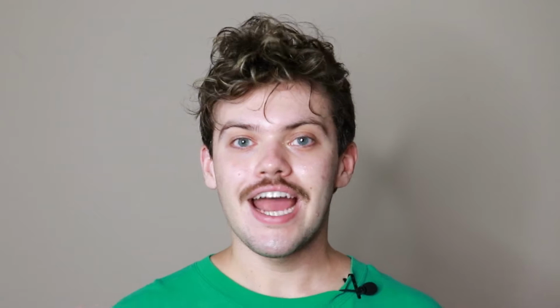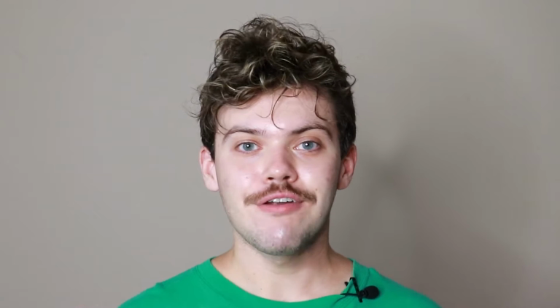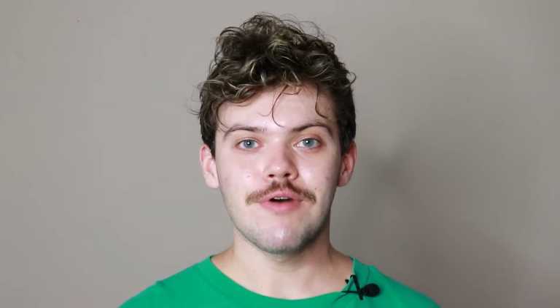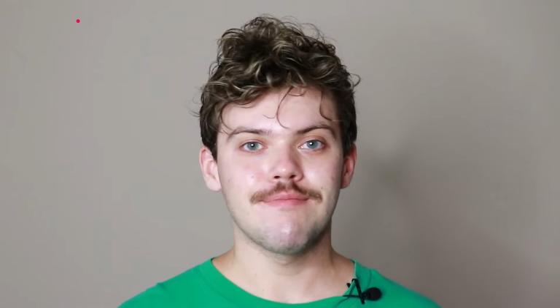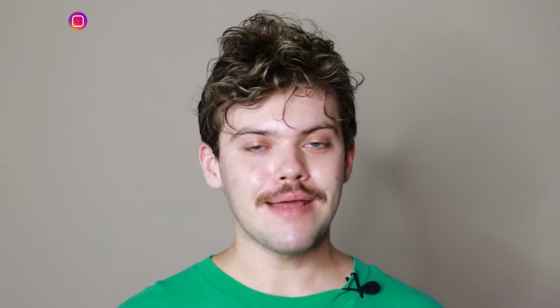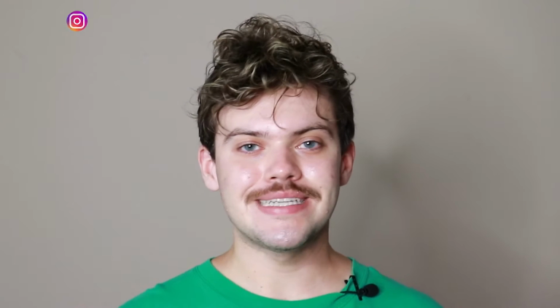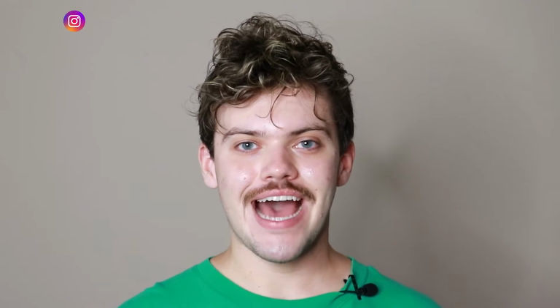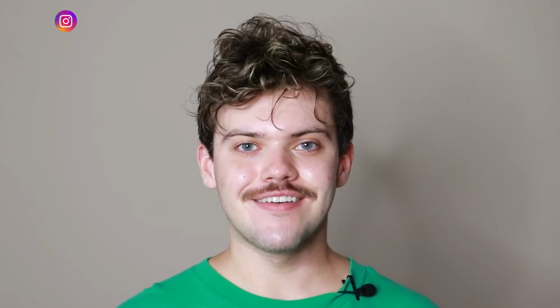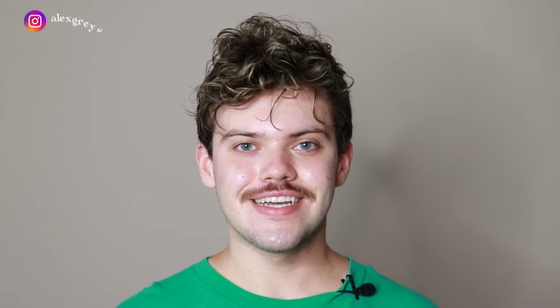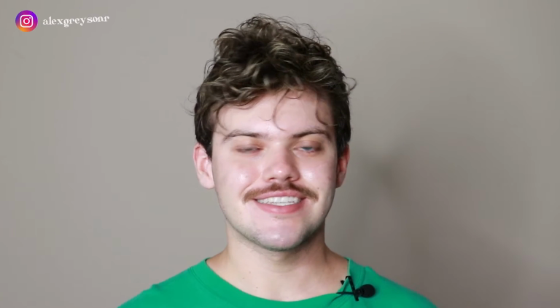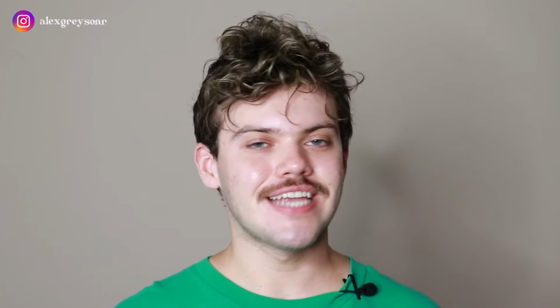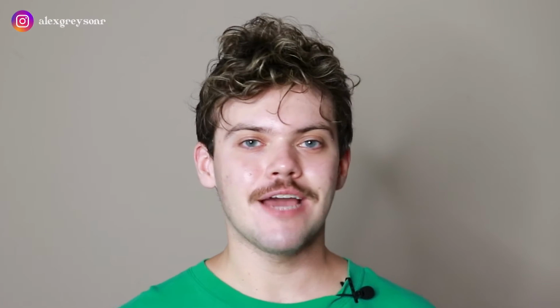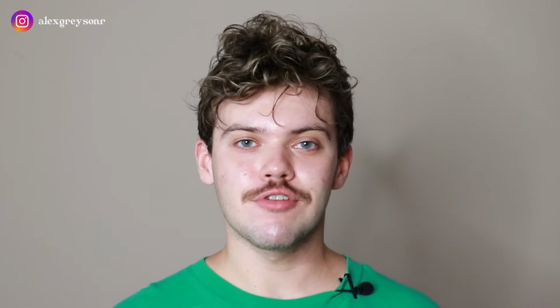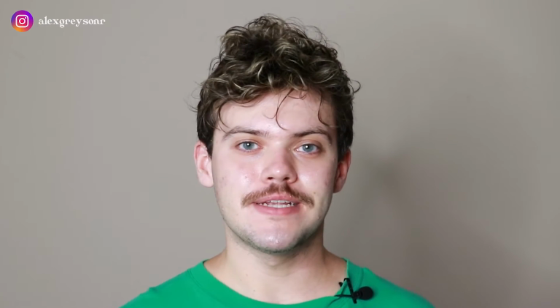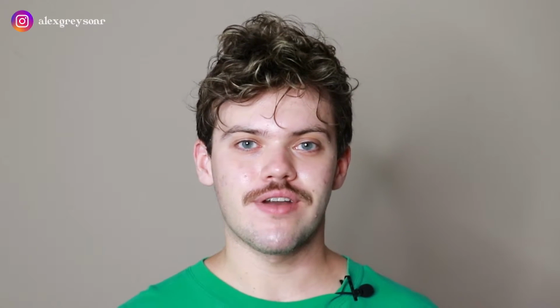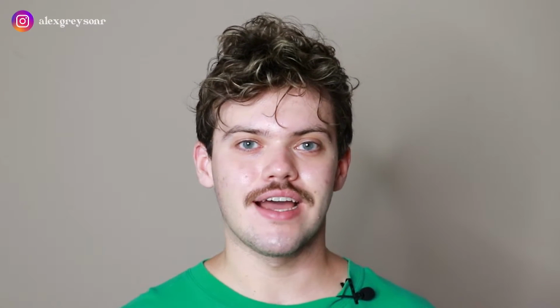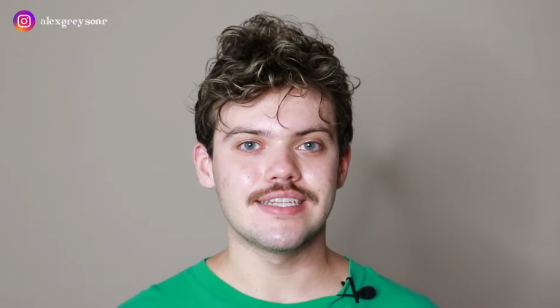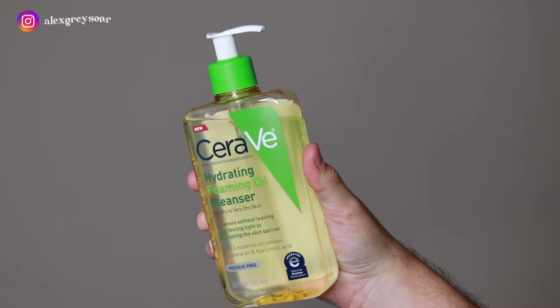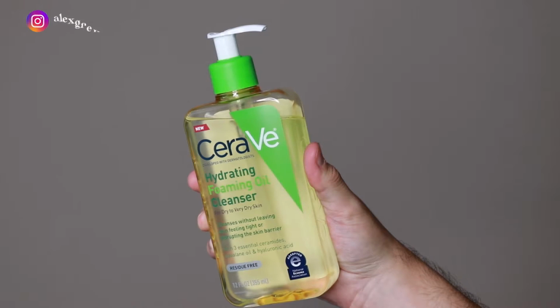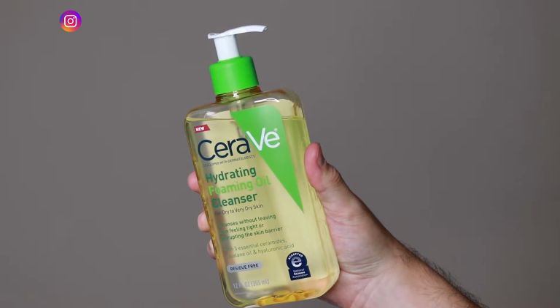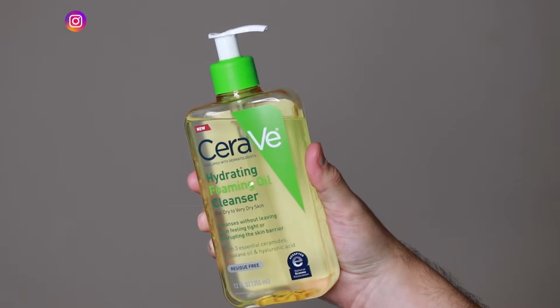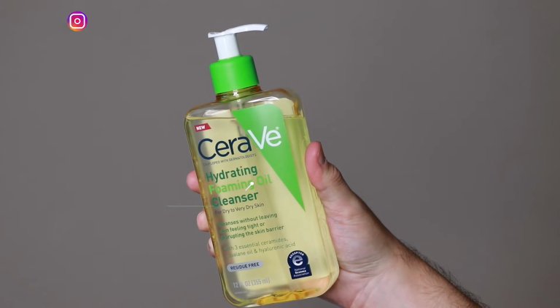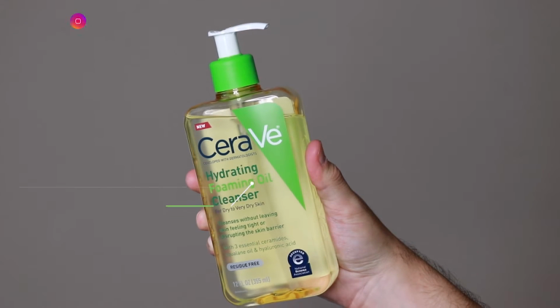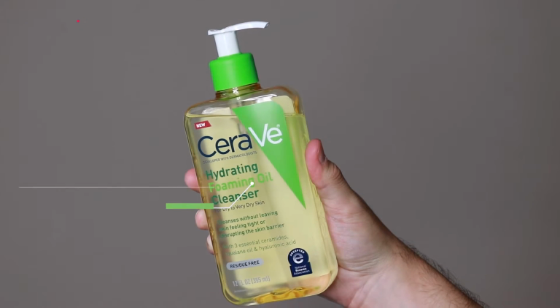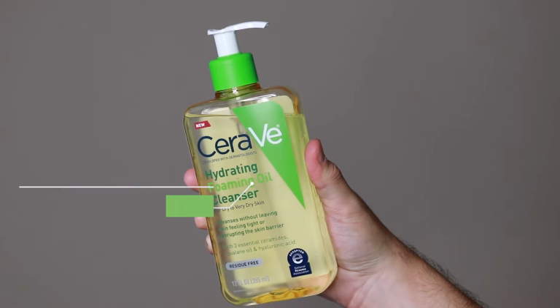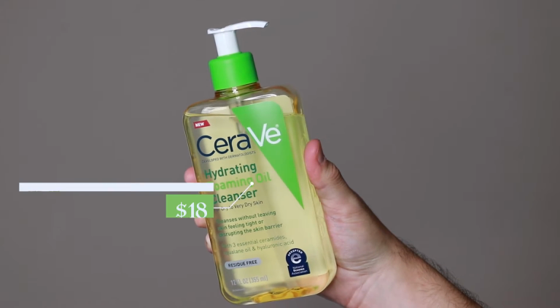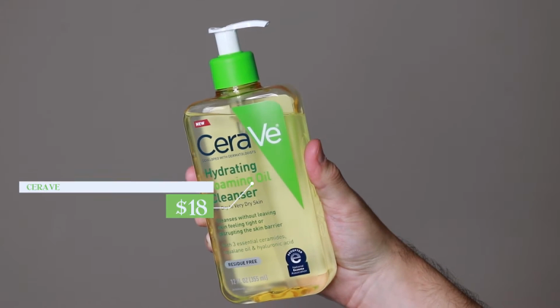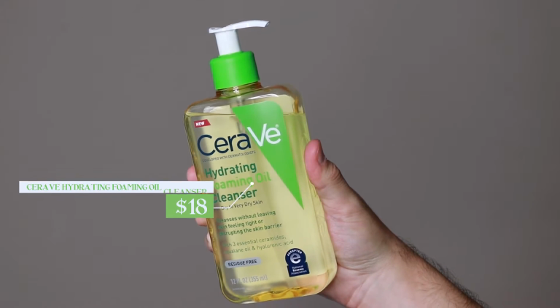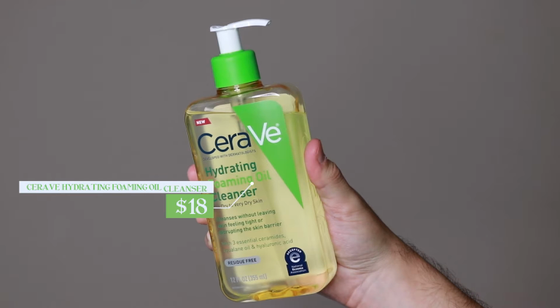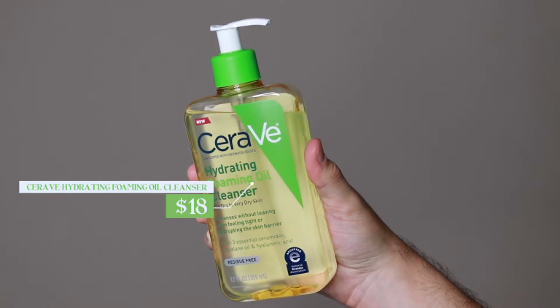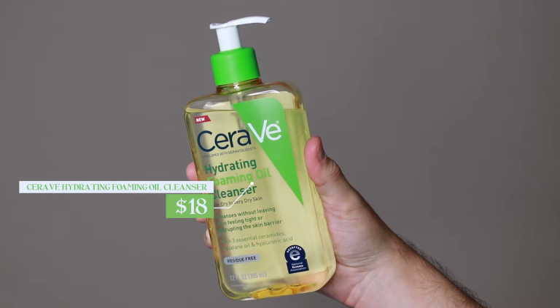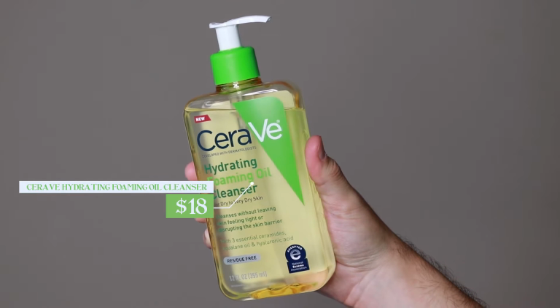Hi everyone, my name is Alex. Today I'm going to be trying the CeraVe Hydrating Foaming Oil Cleanser.